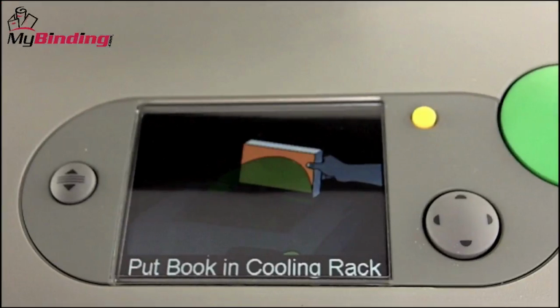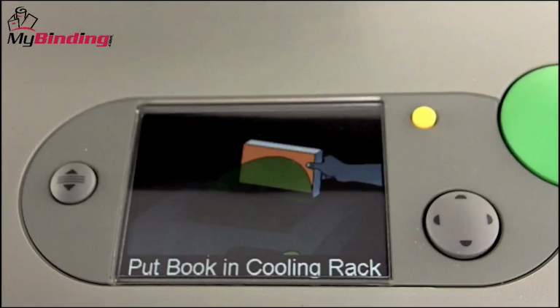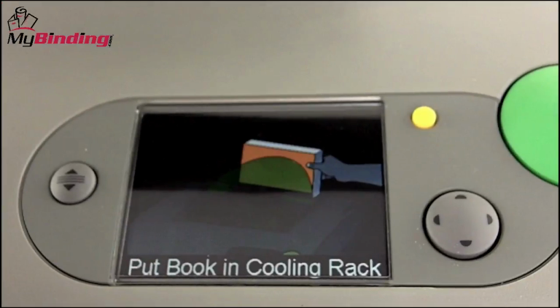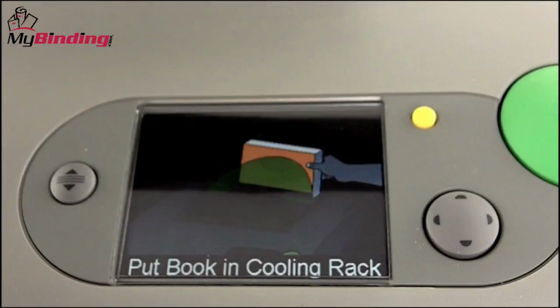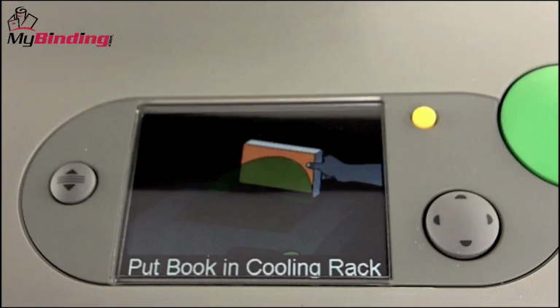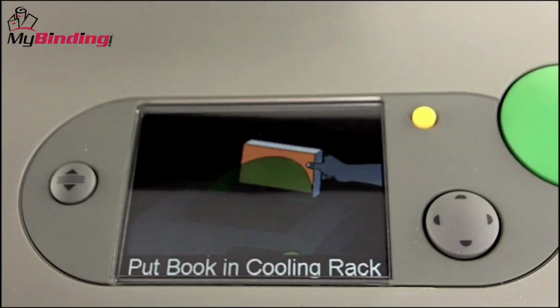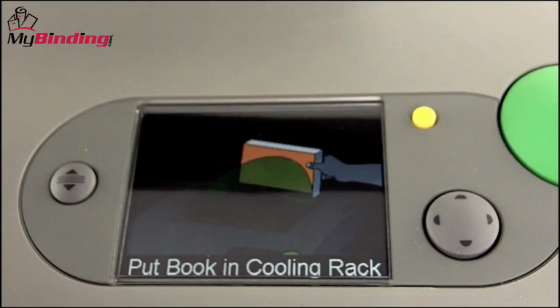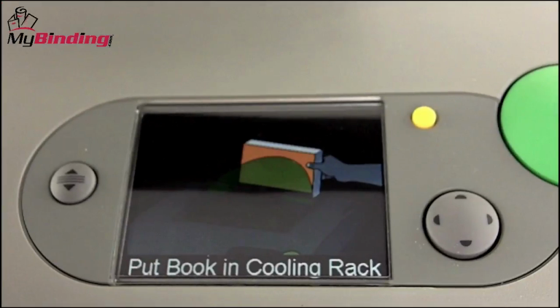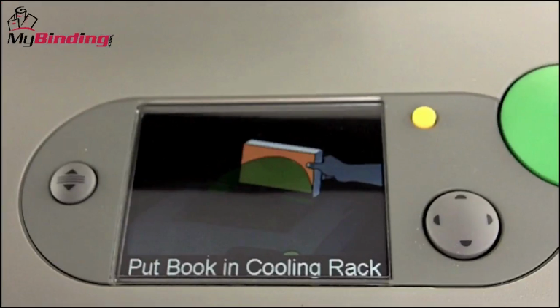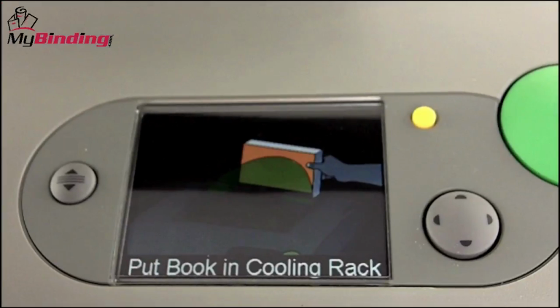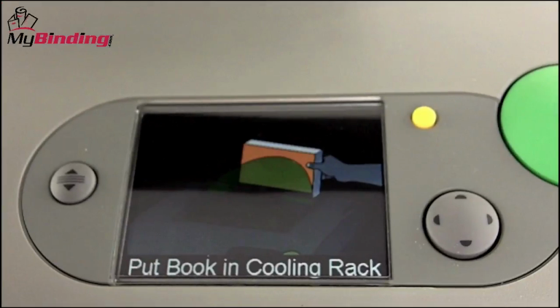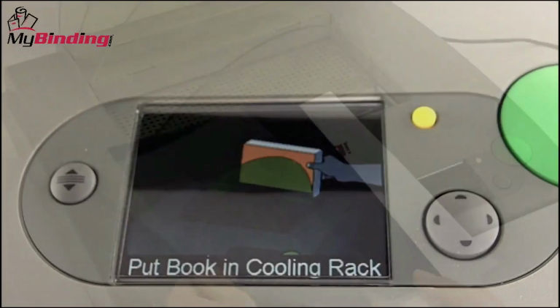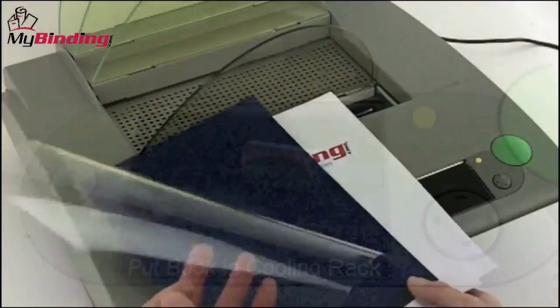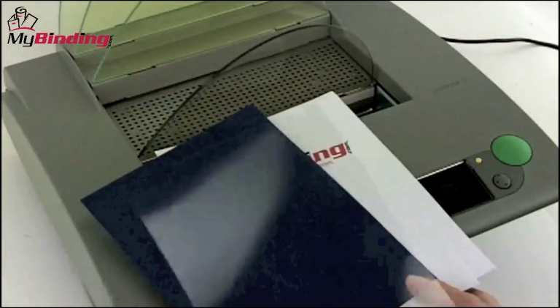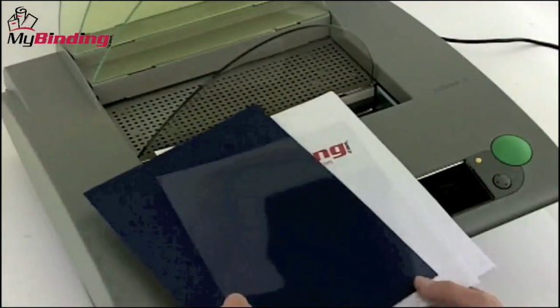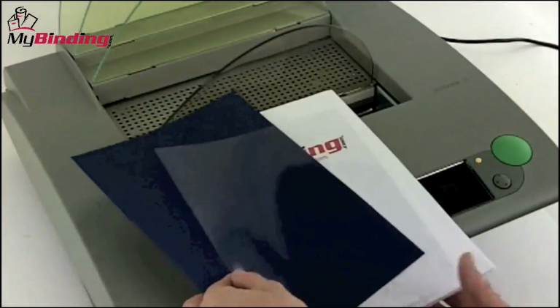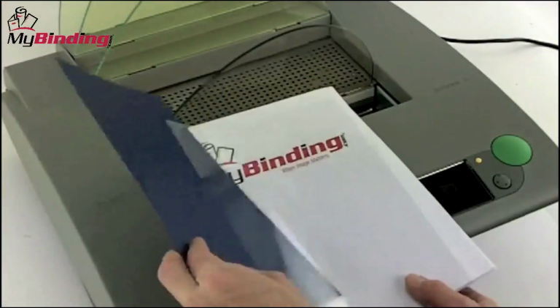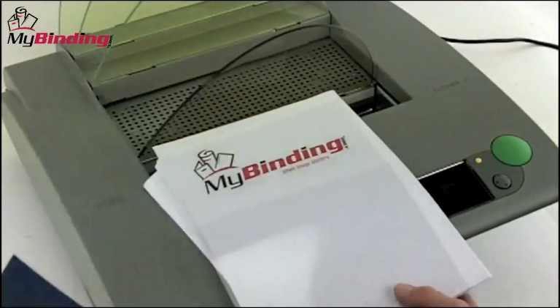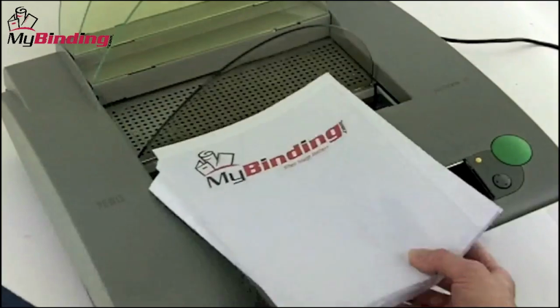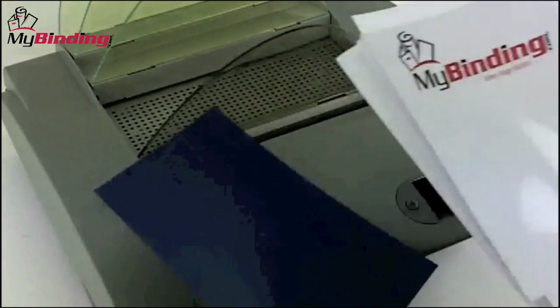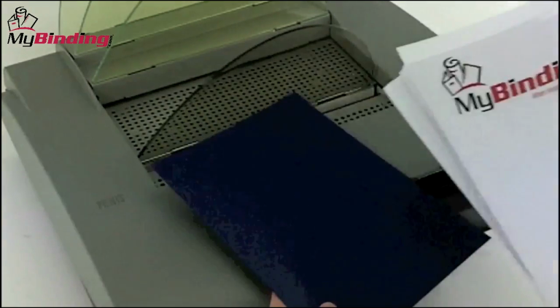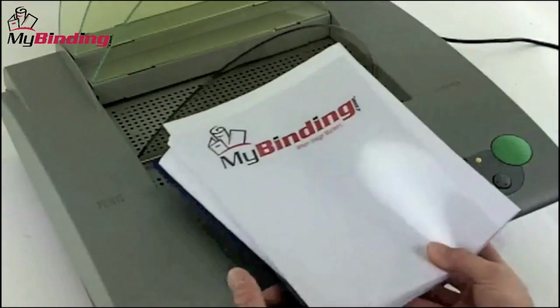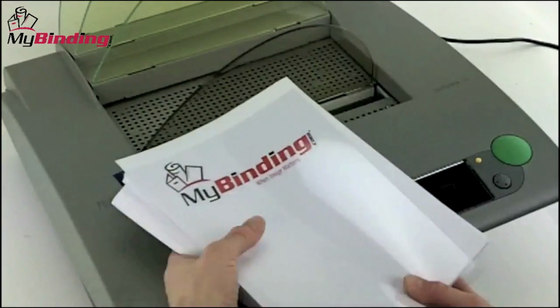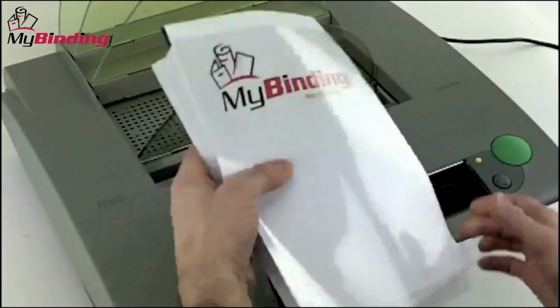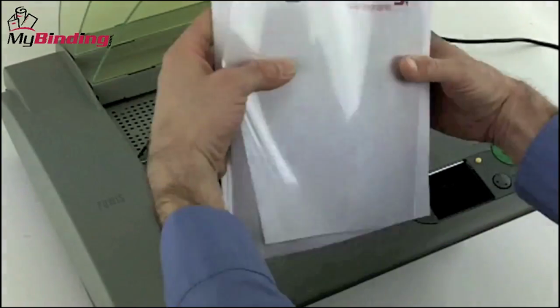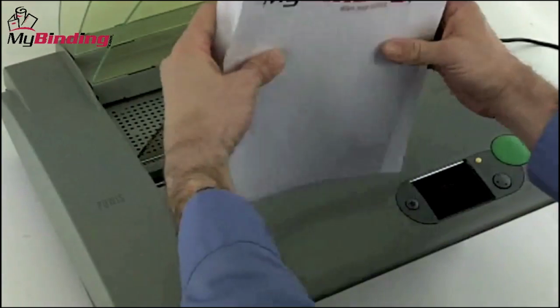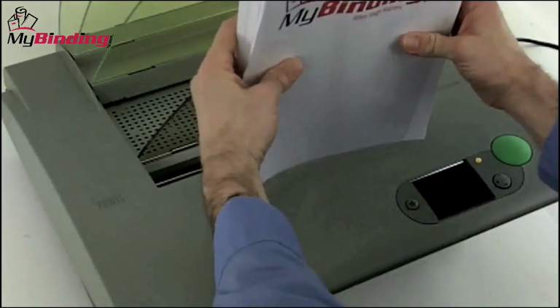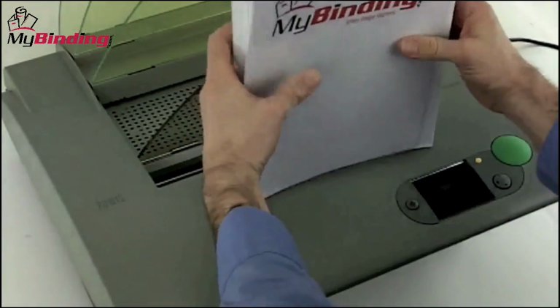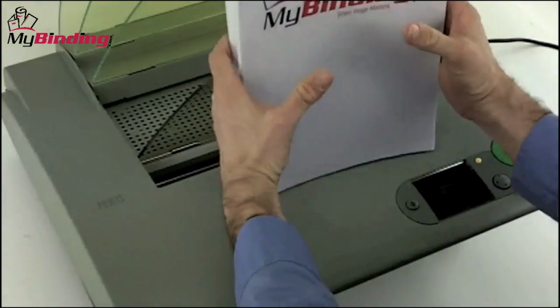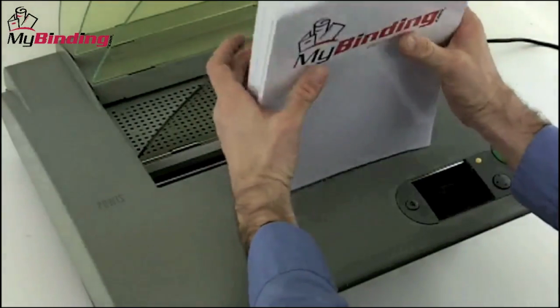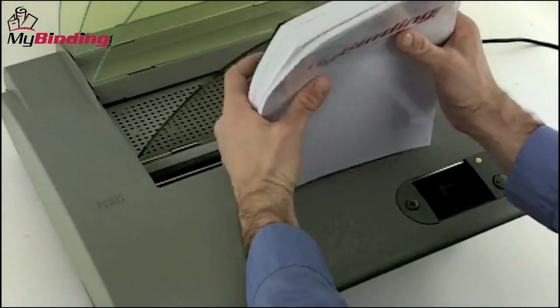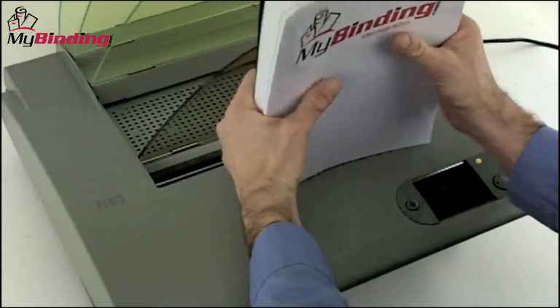Once you've turned the machine on, it takes about three minutes to warm up. With your selections made, bring your materials together — it's time to make a book.